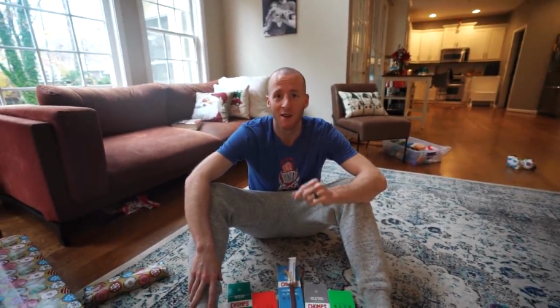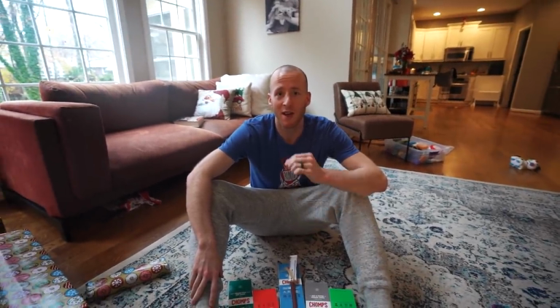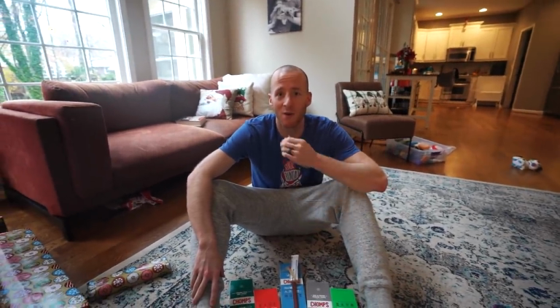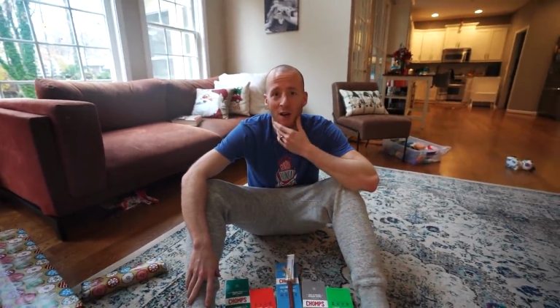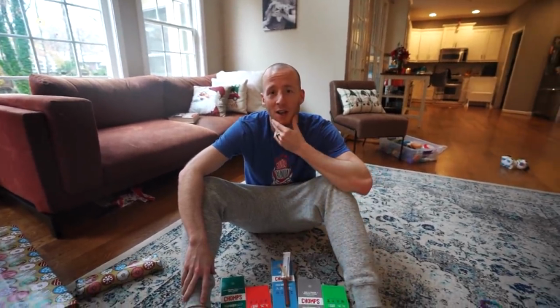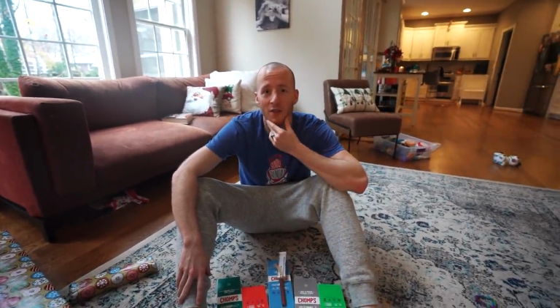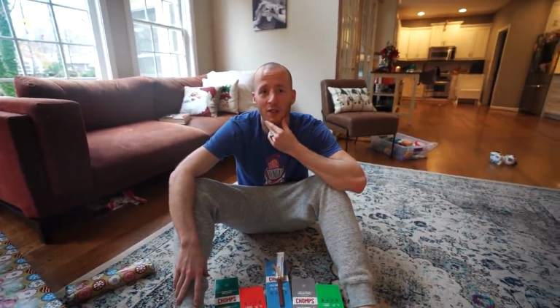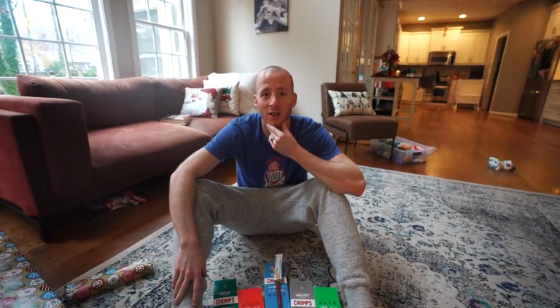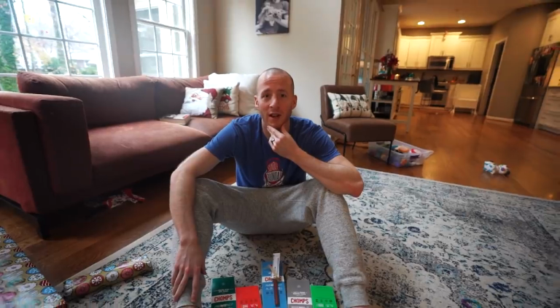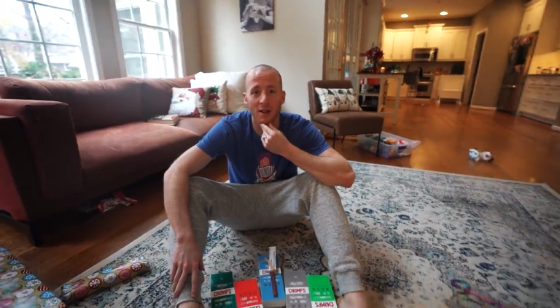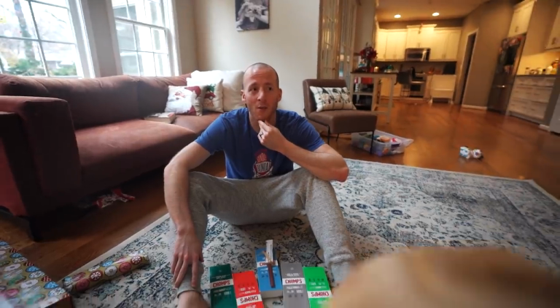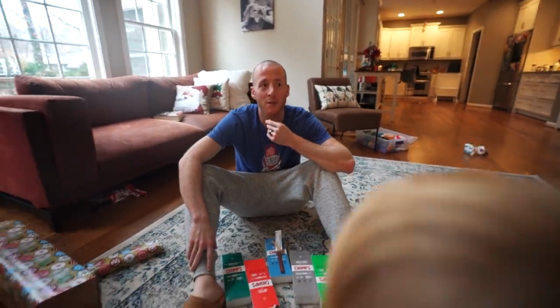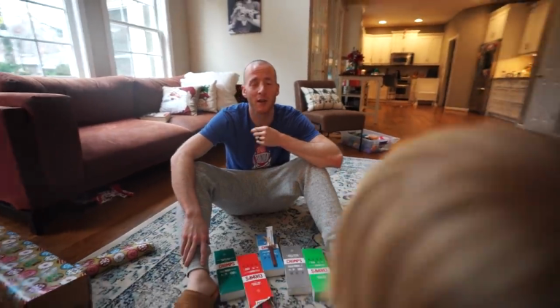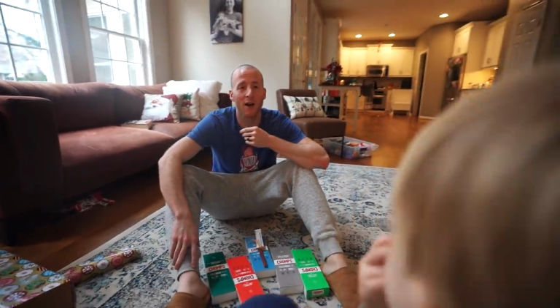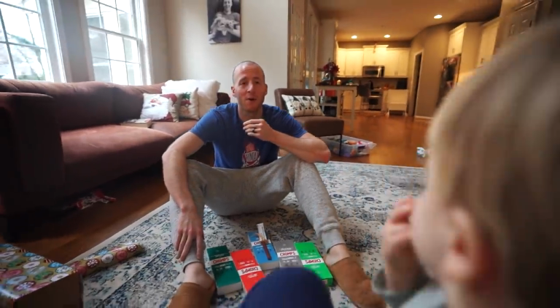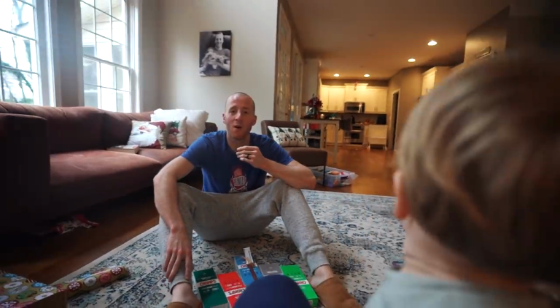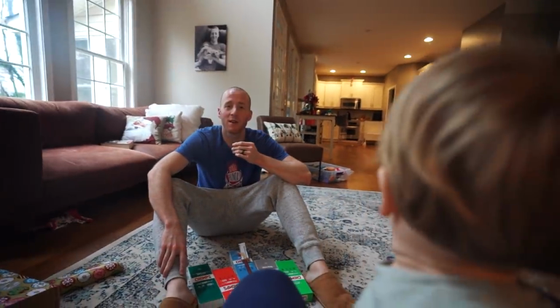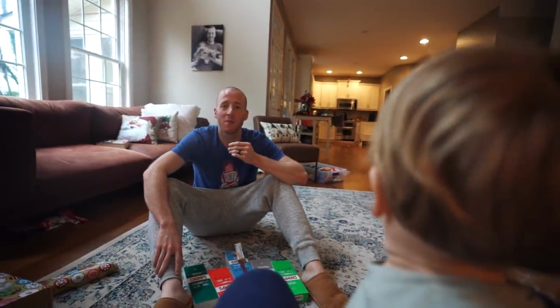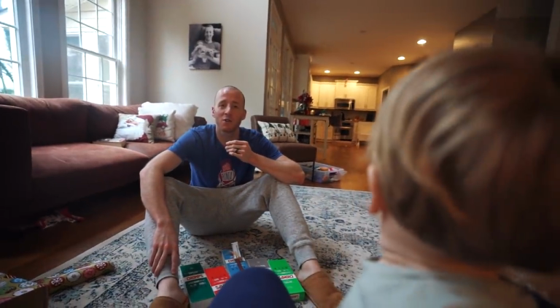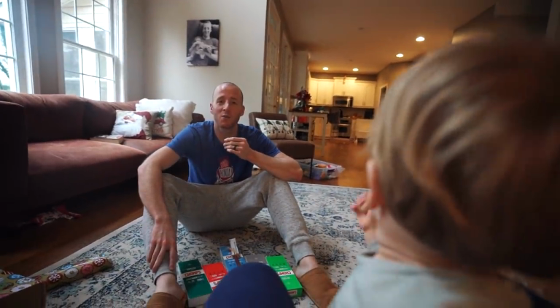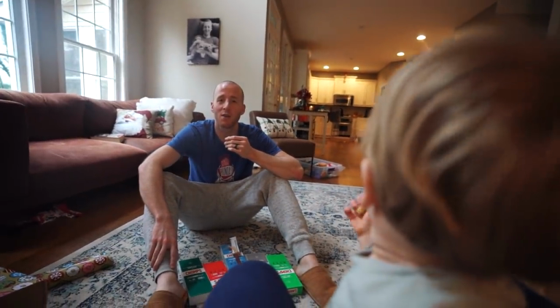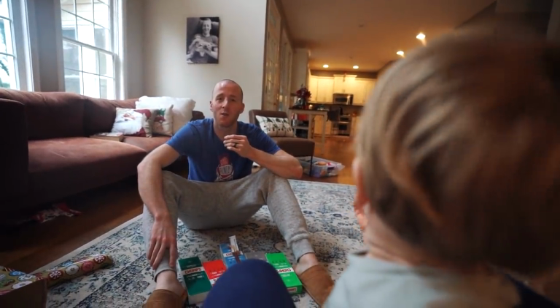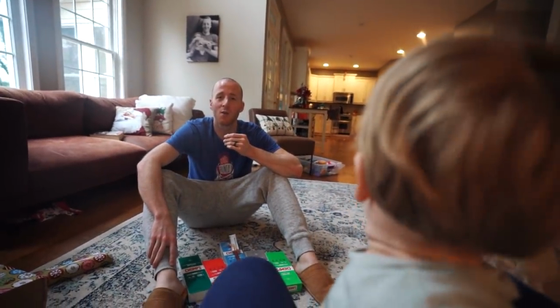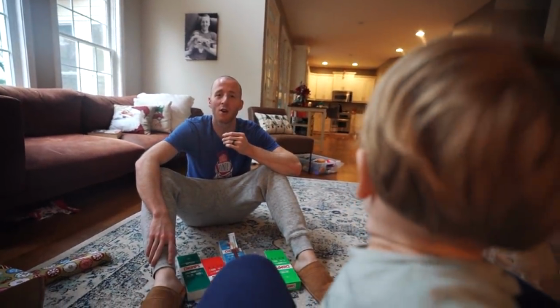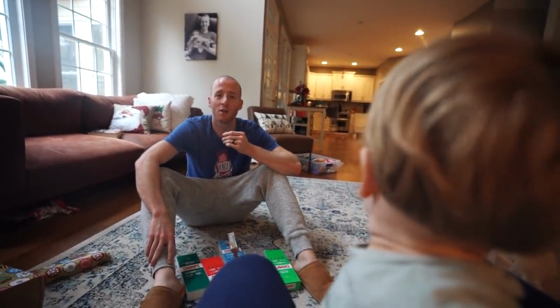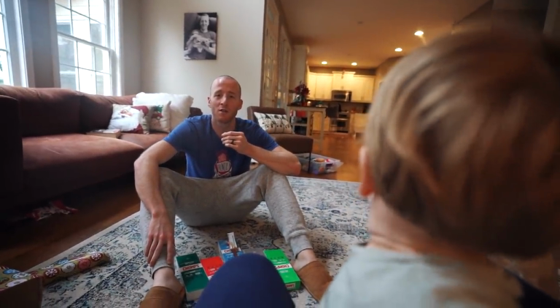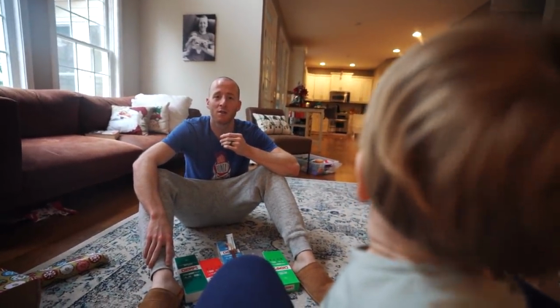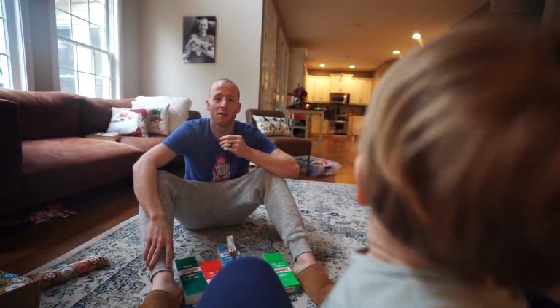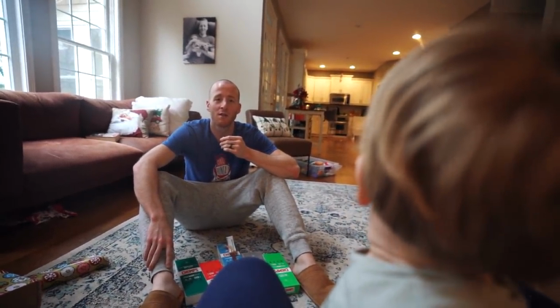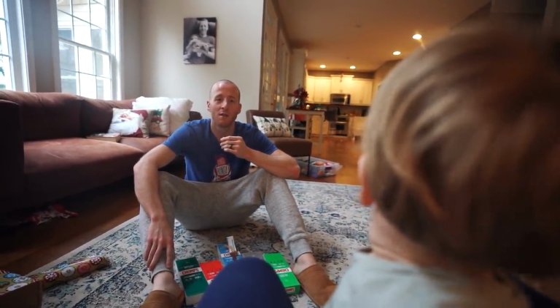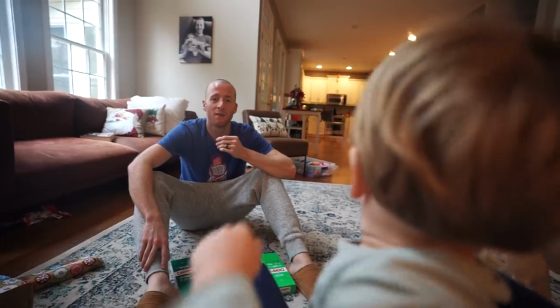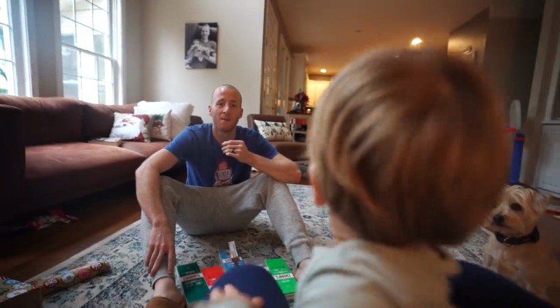We're going to get that for dinner tonight. Last time we went to pick it up, one of the workers wanted to get pictures with us — so they know us.